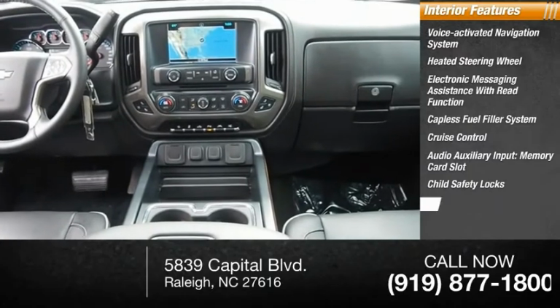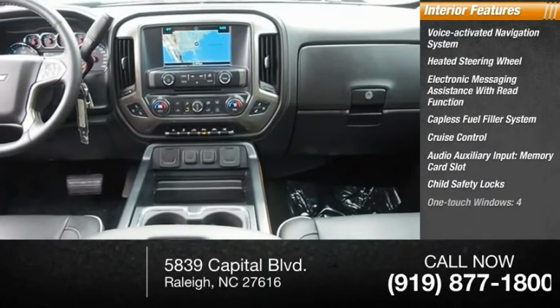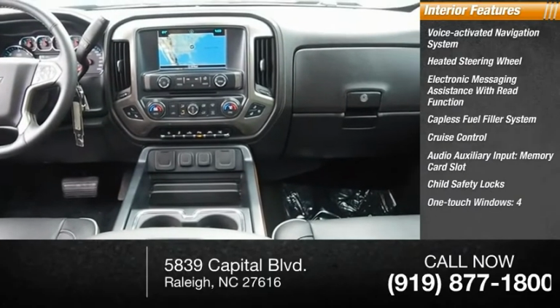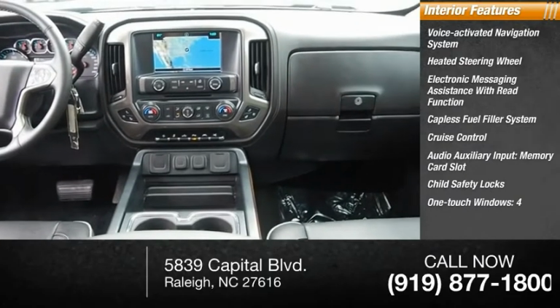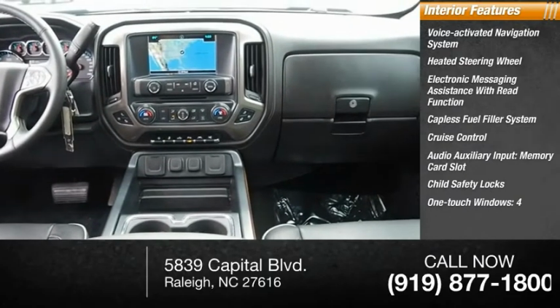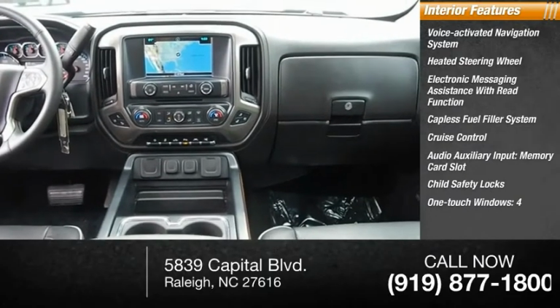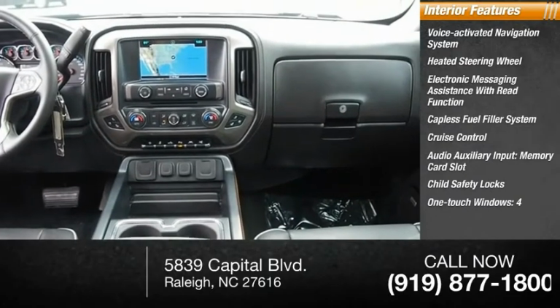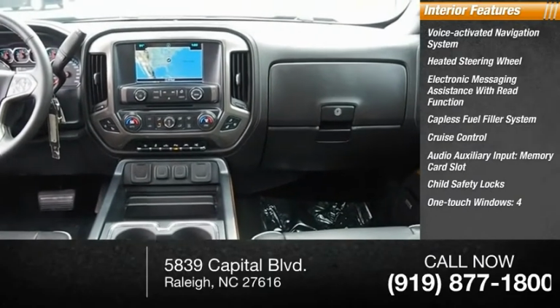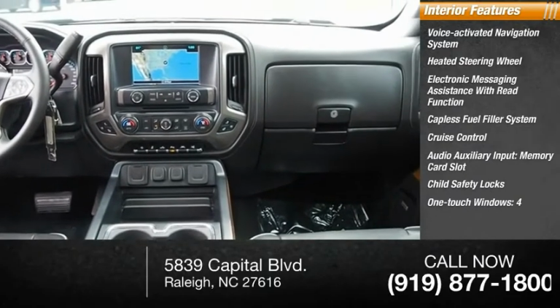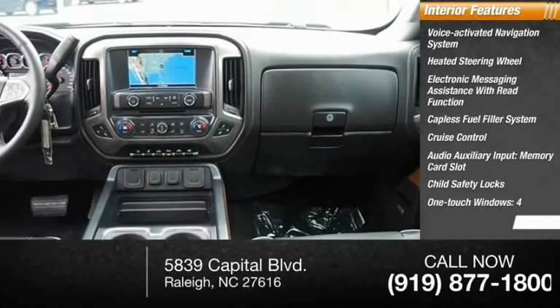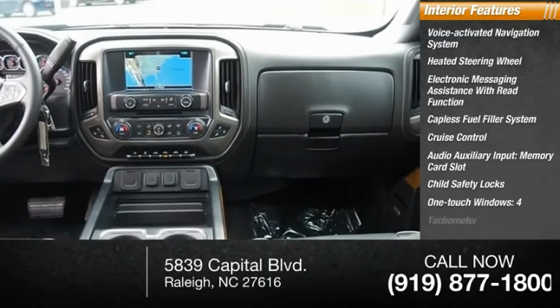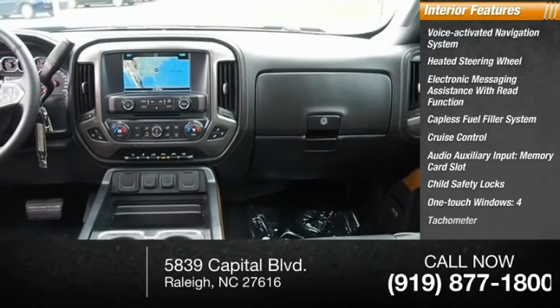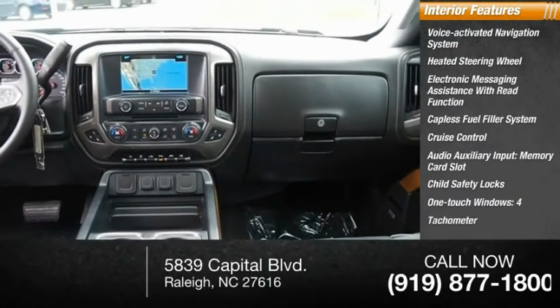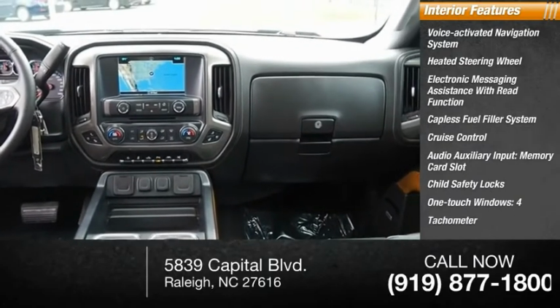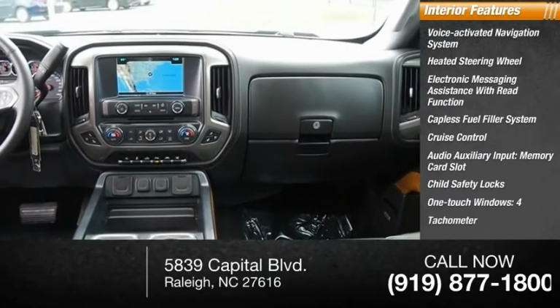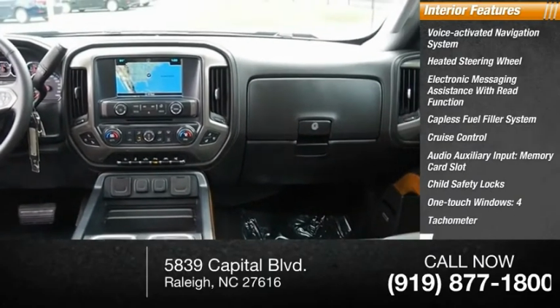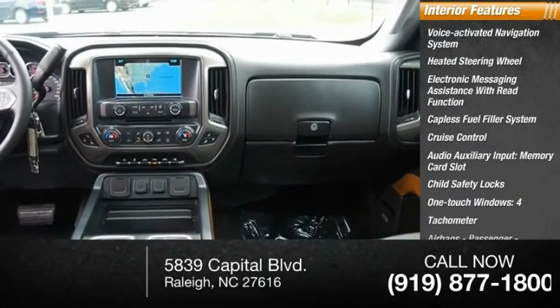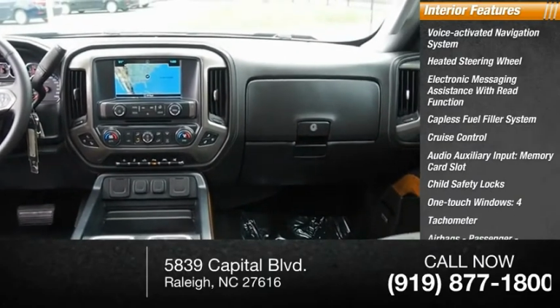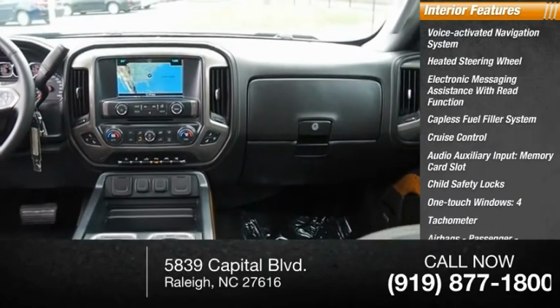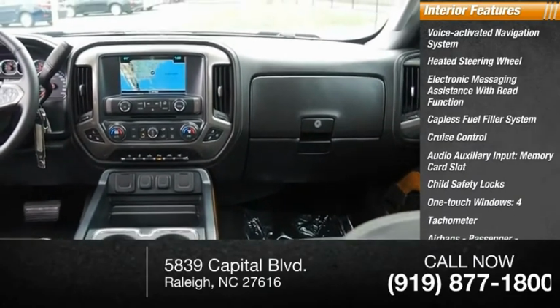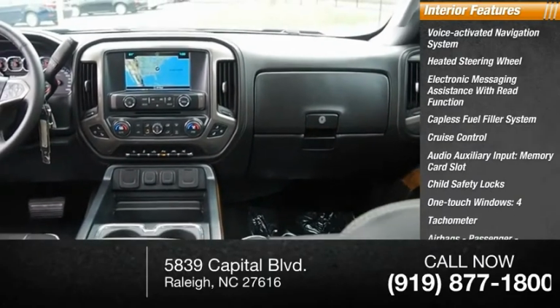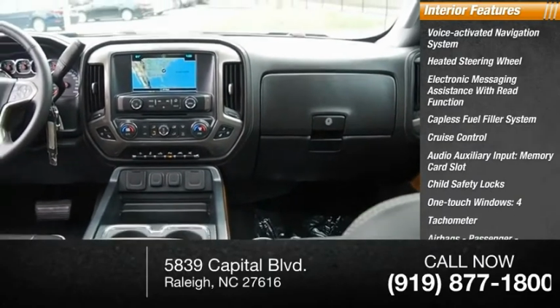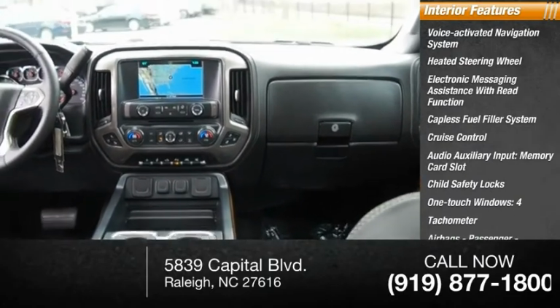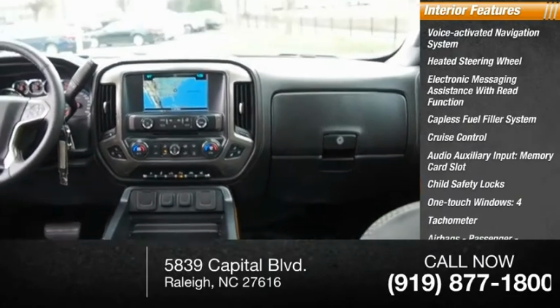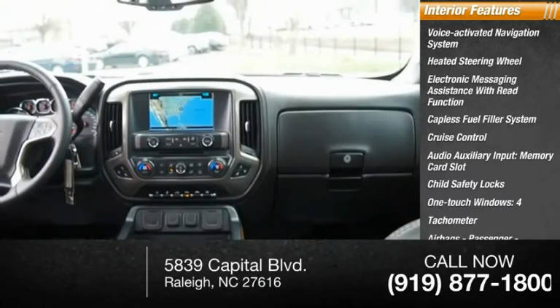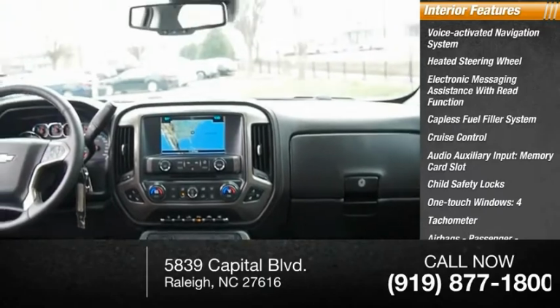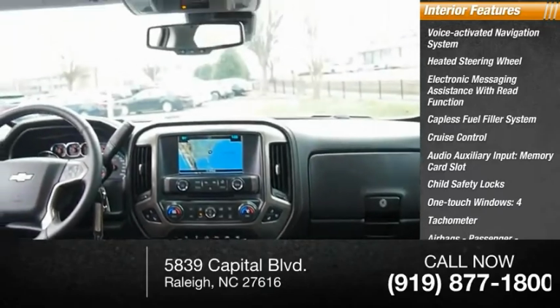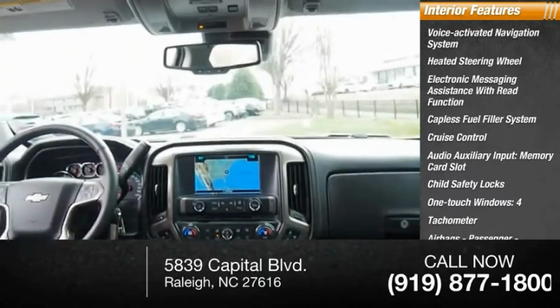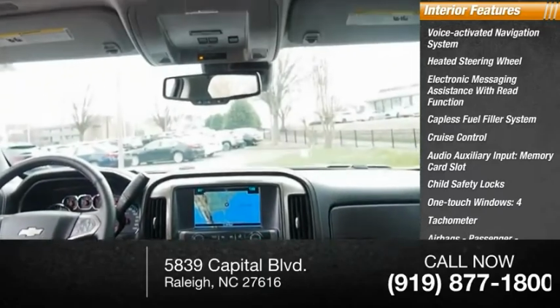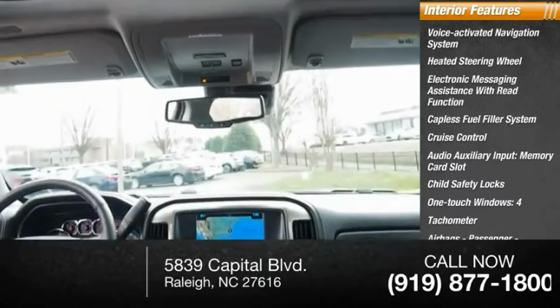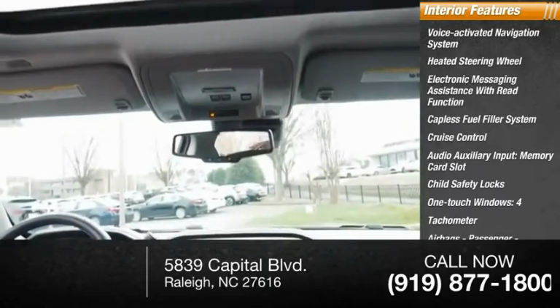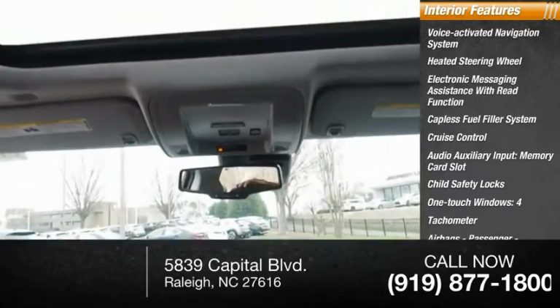Additional interior features include child safety locks, one-touch windows for four doors, tachometer, airbags, and passenger occupant sensing deactivation.